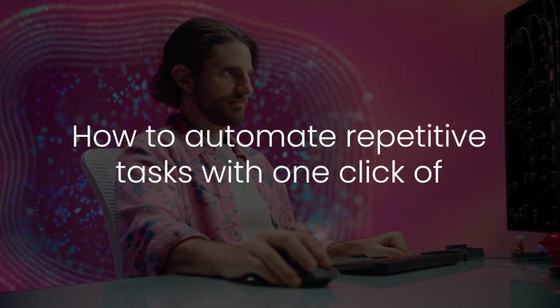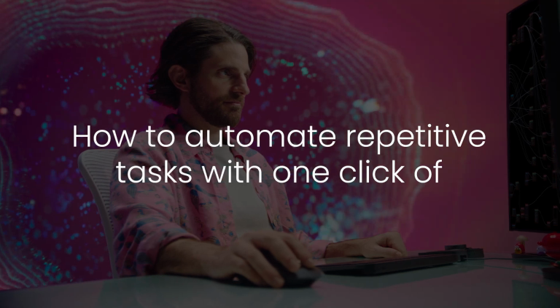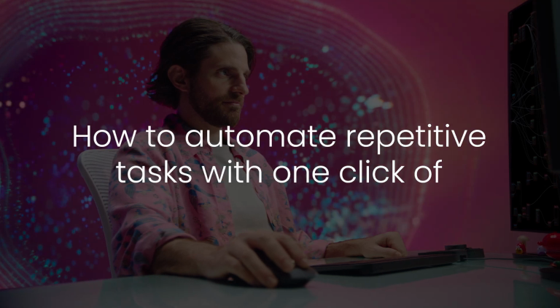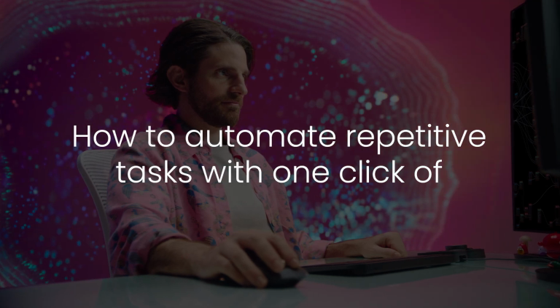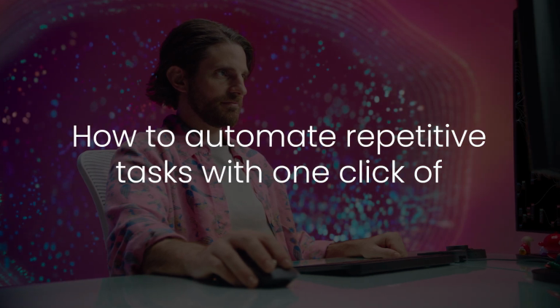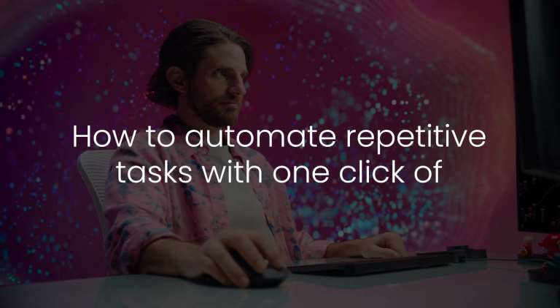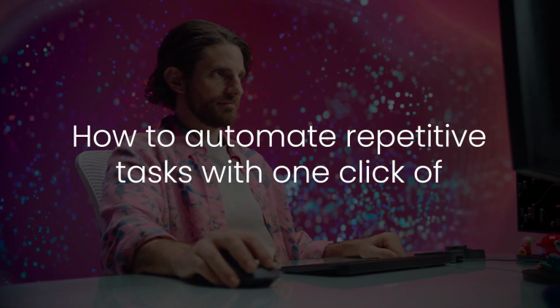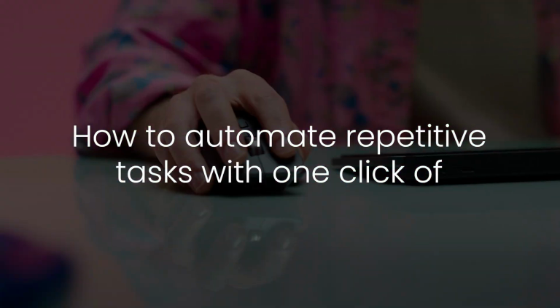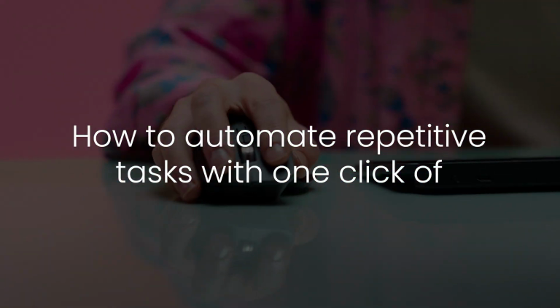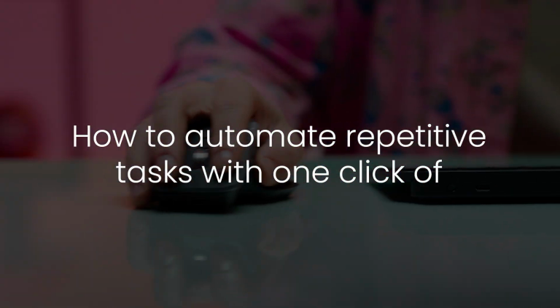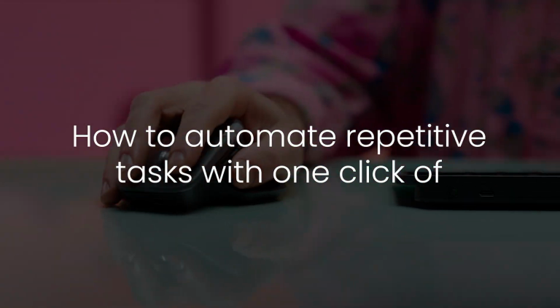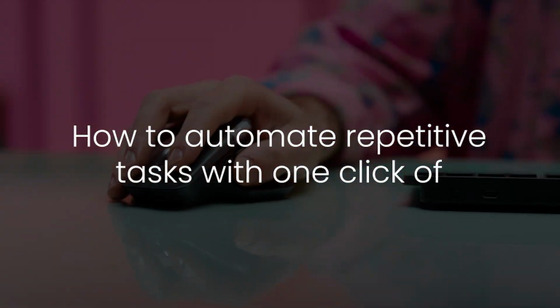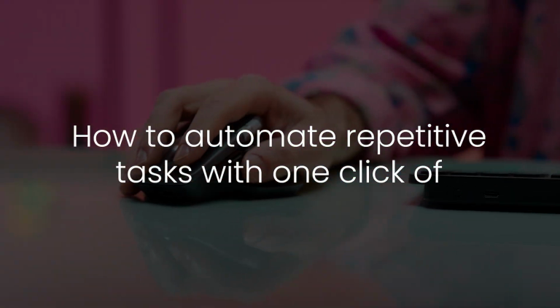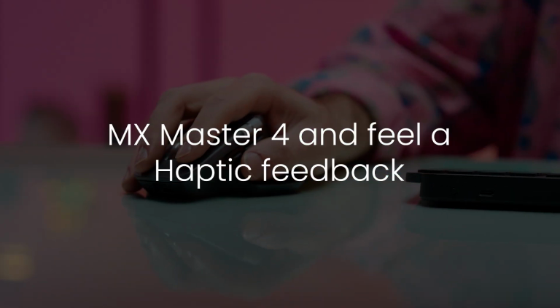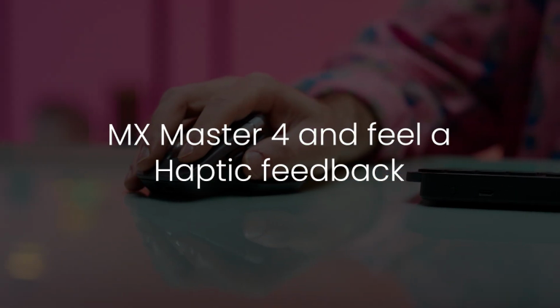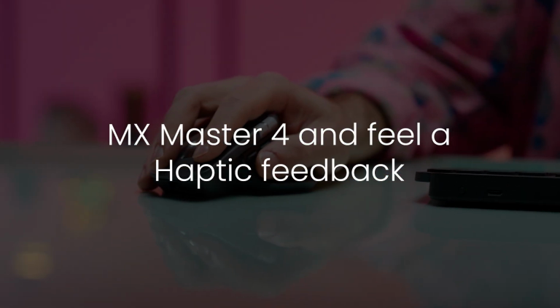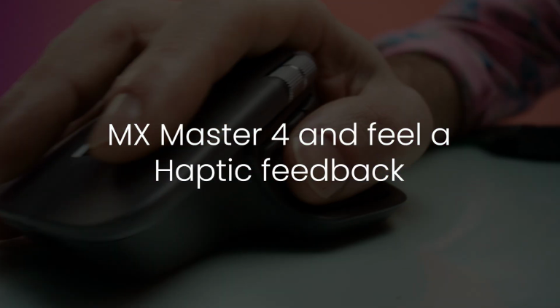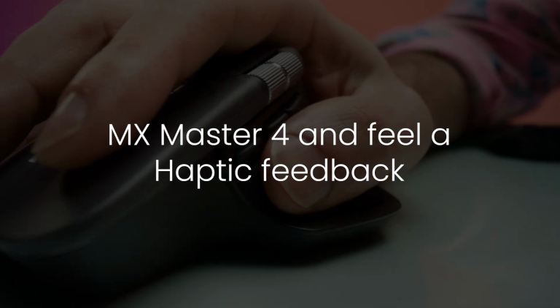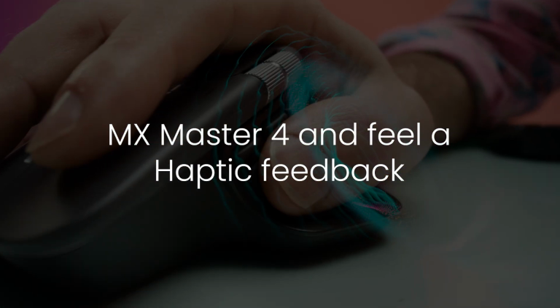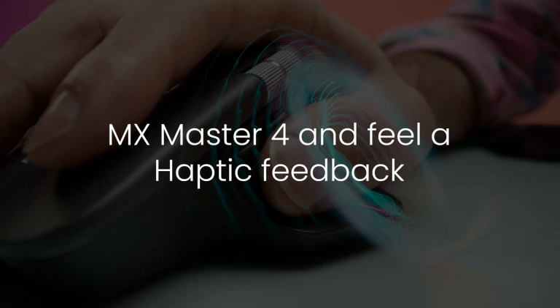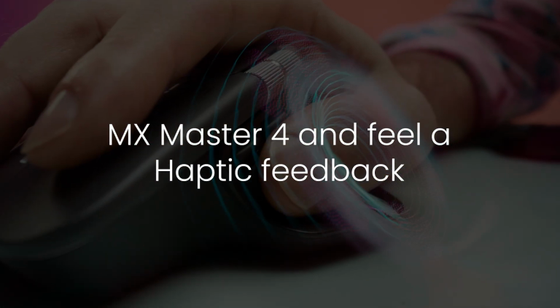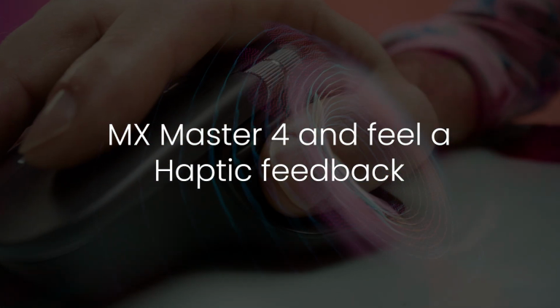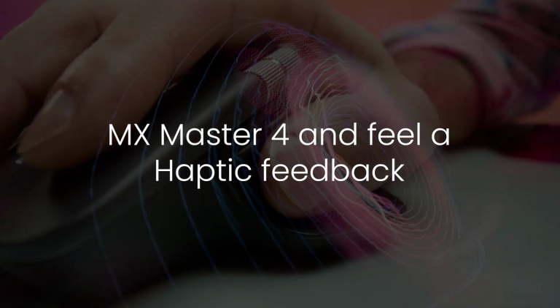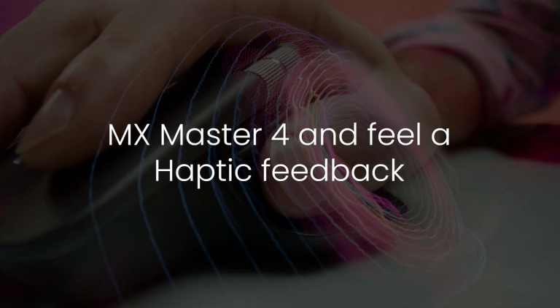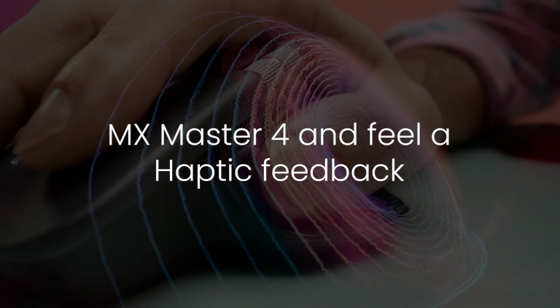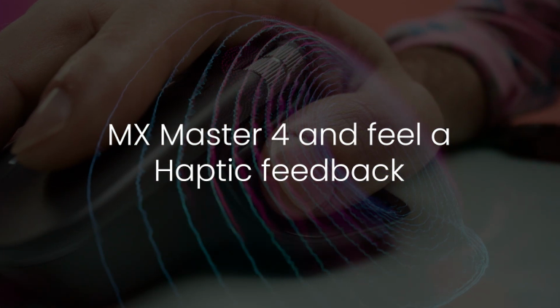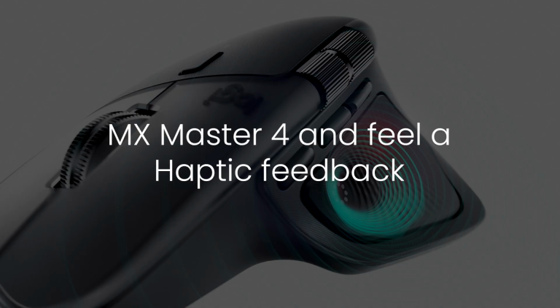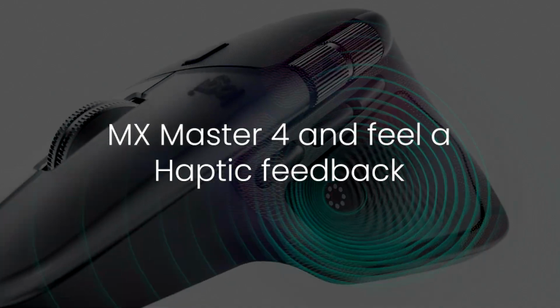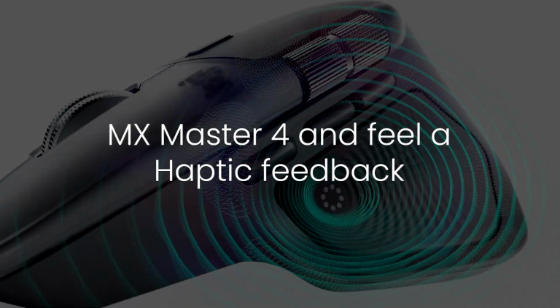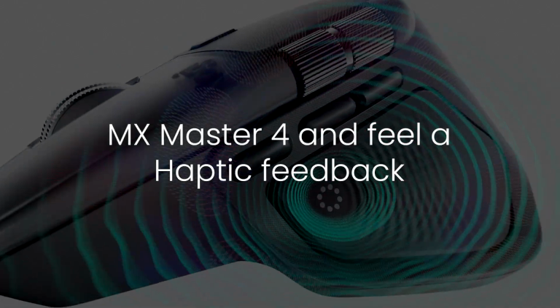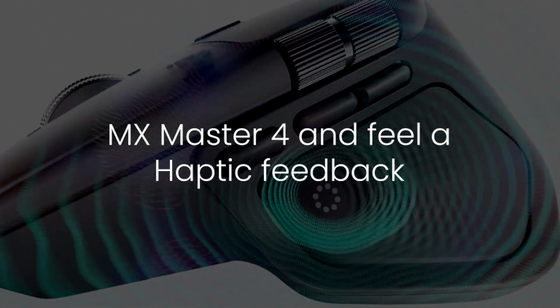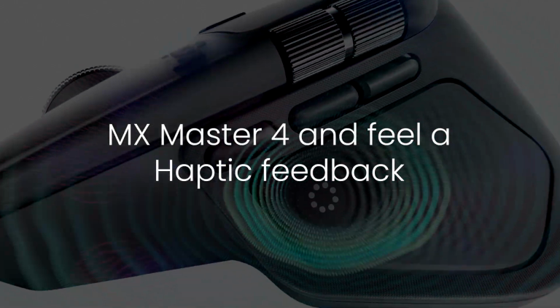Automate repetitive tasks with a single click of the MX Master 4 and feel haptic feedback with Smart Actions.